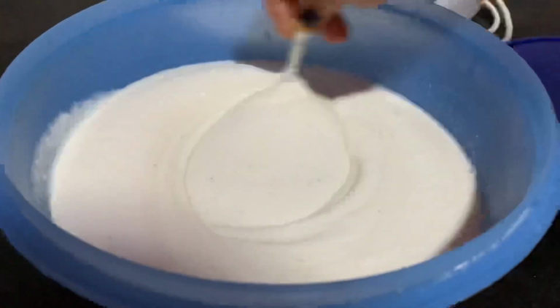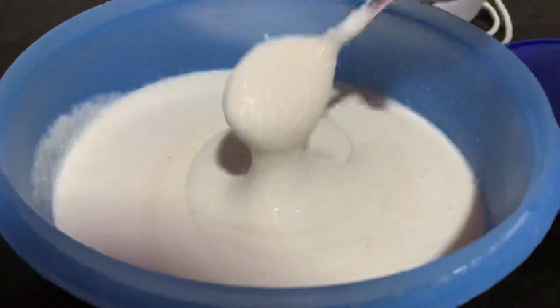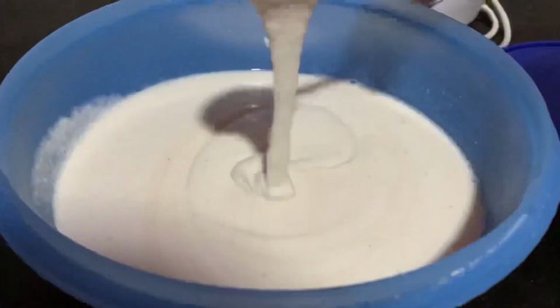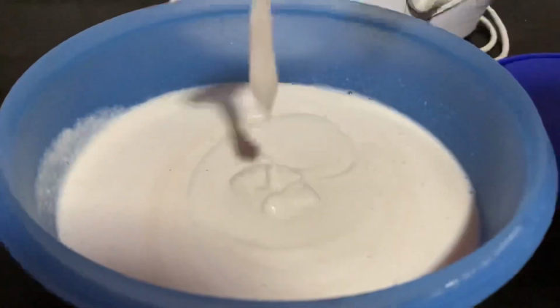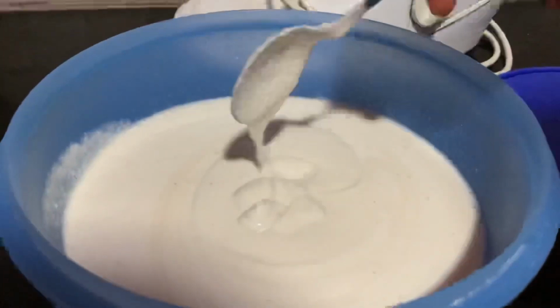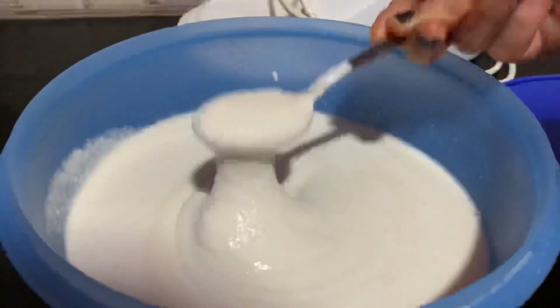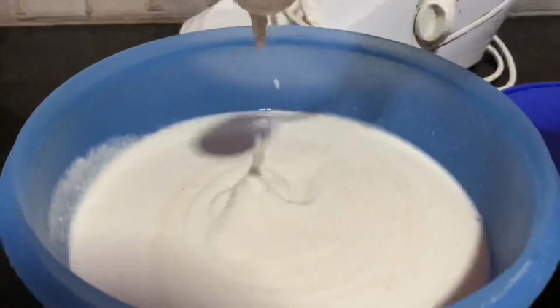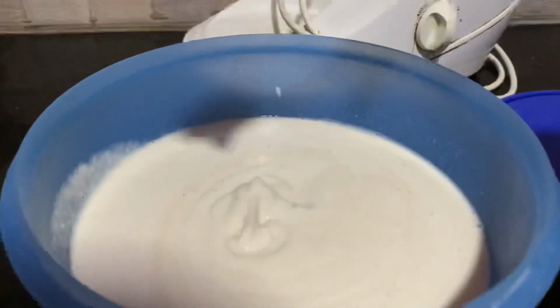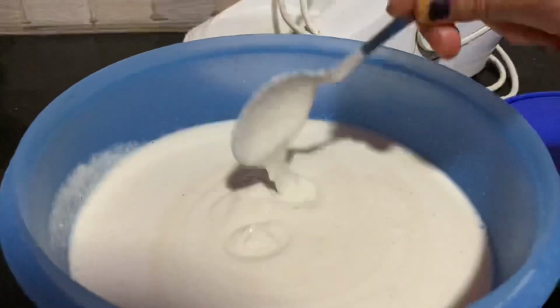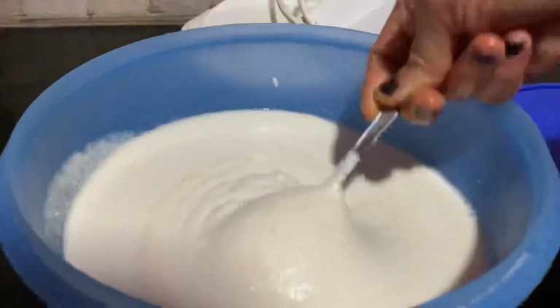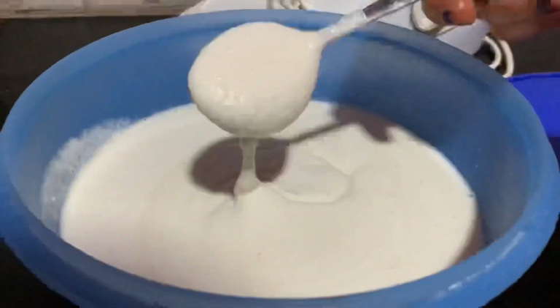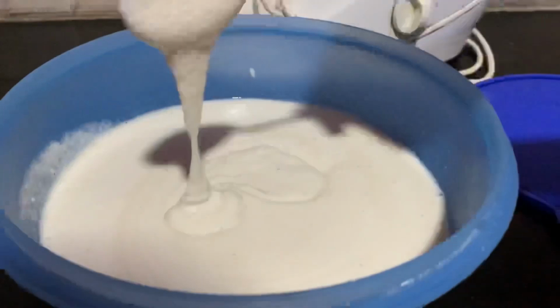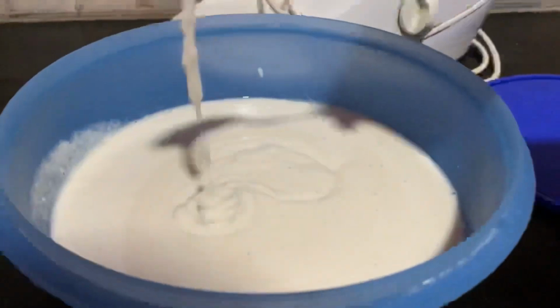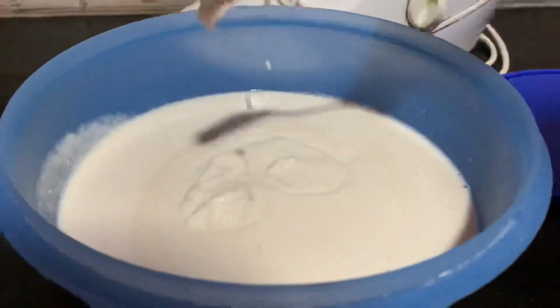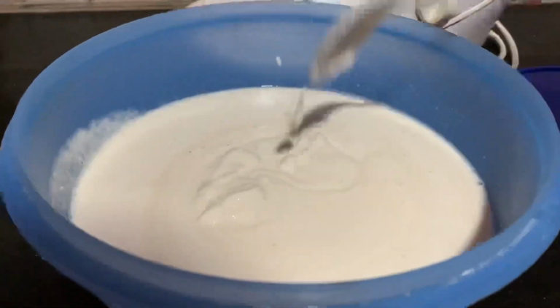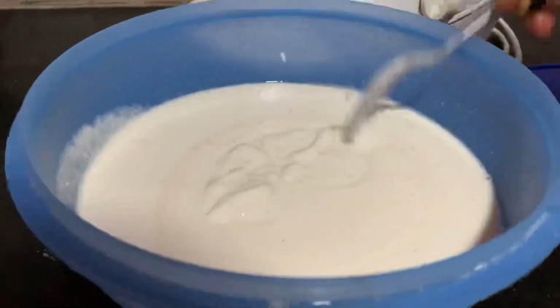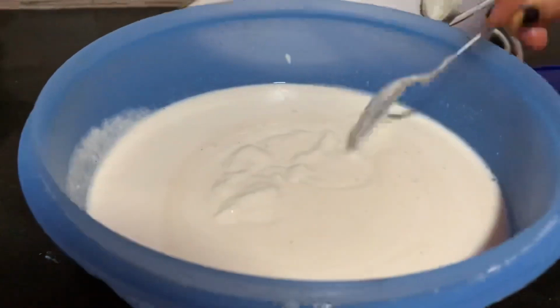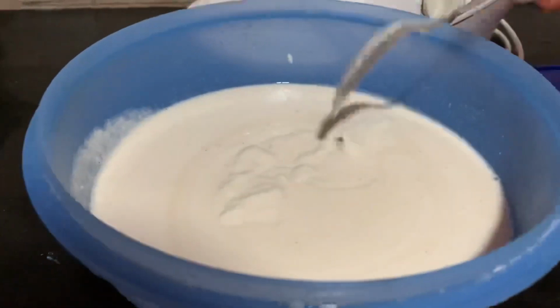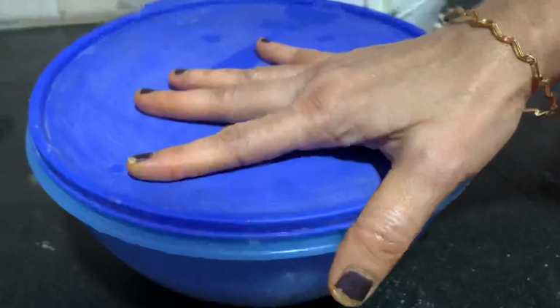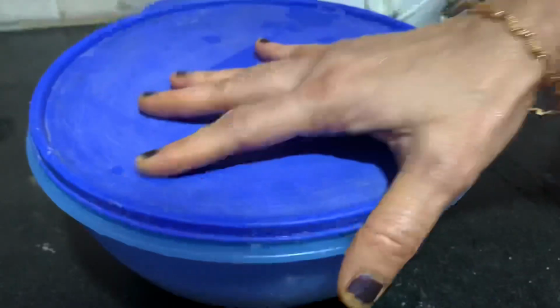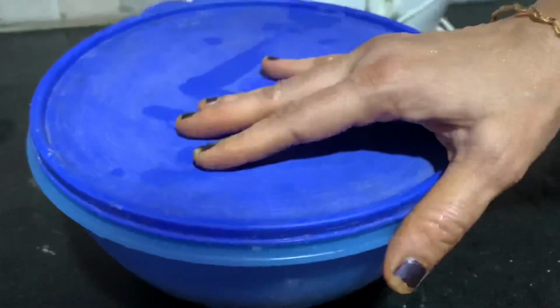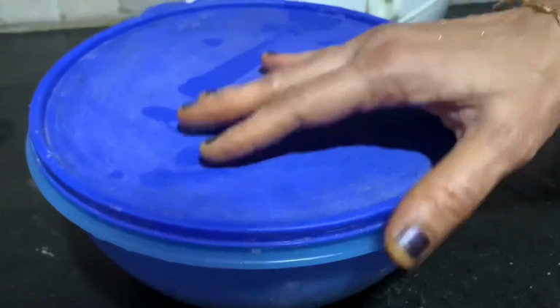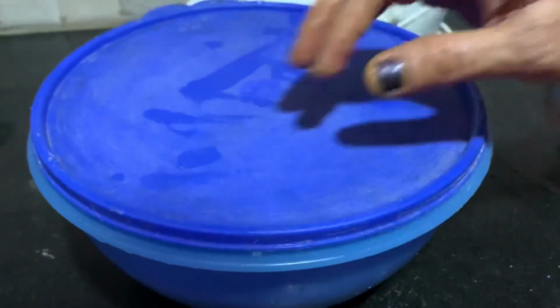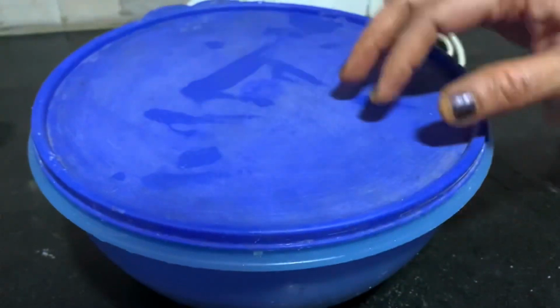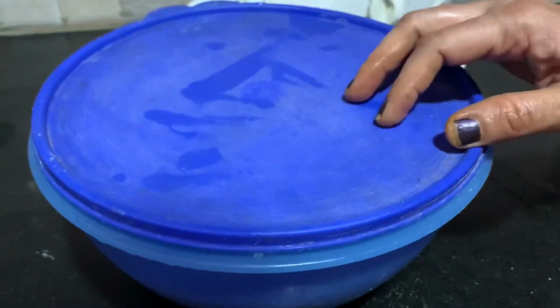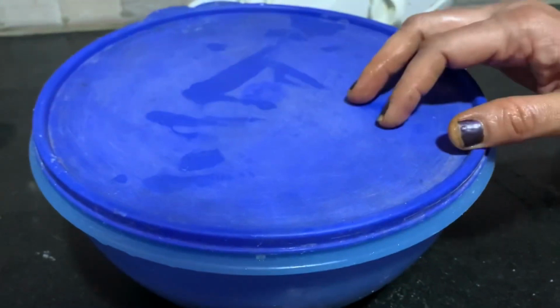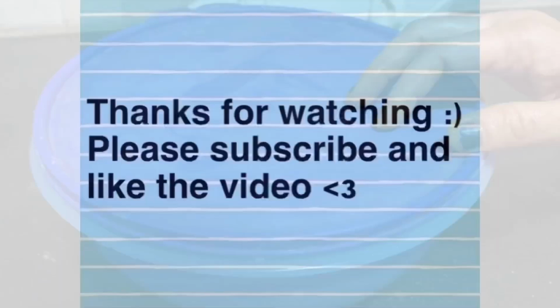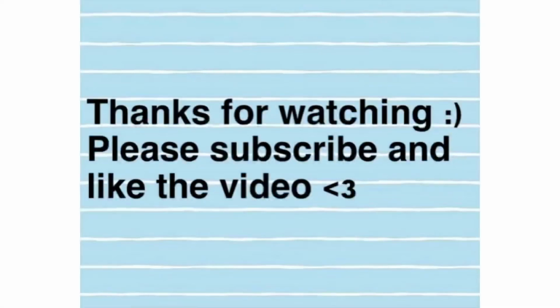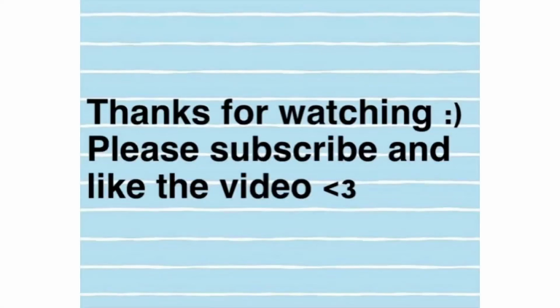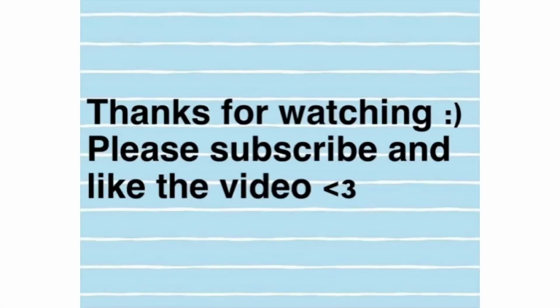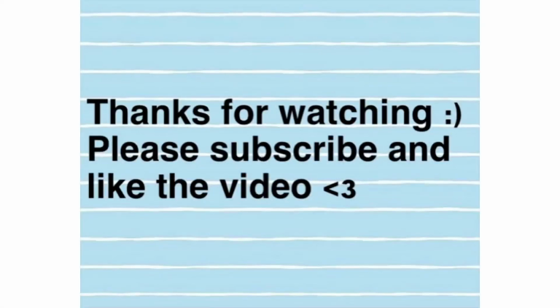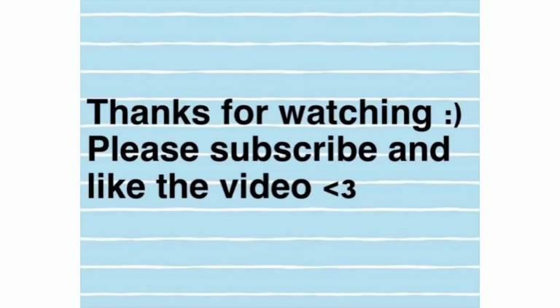The idli is very soft. Thank you for watching.